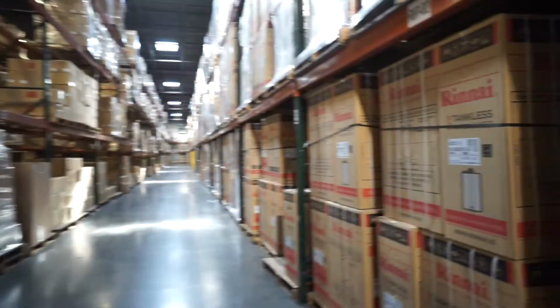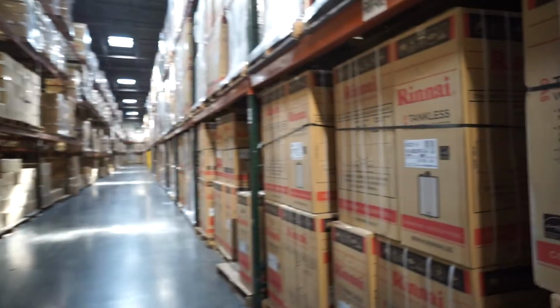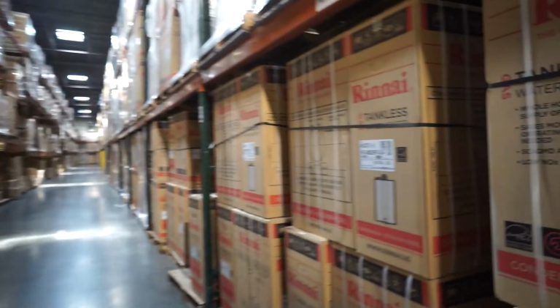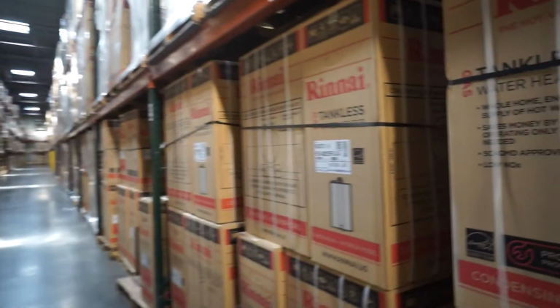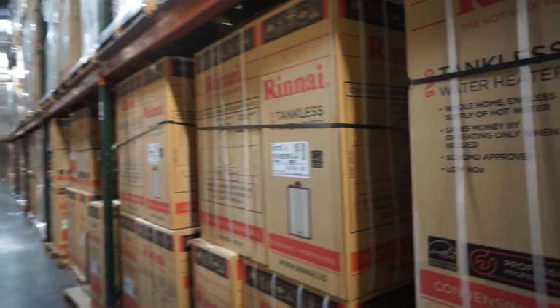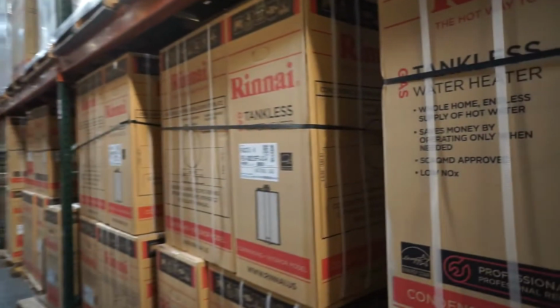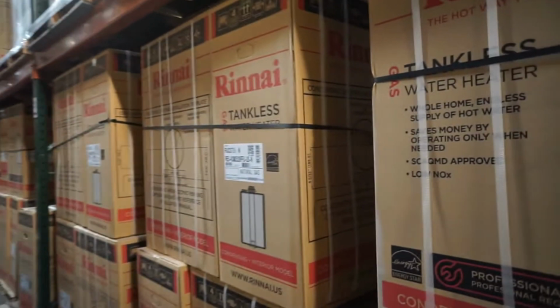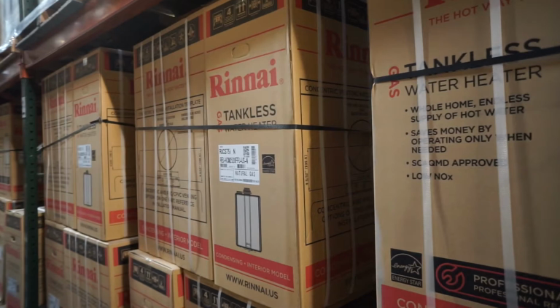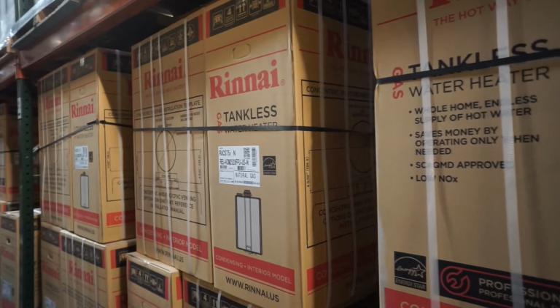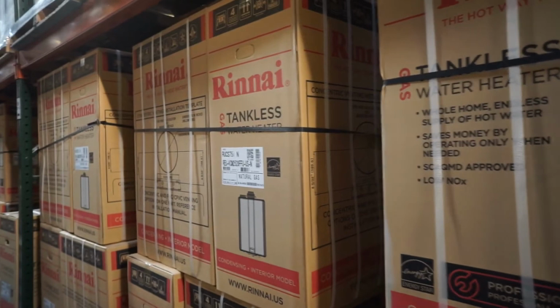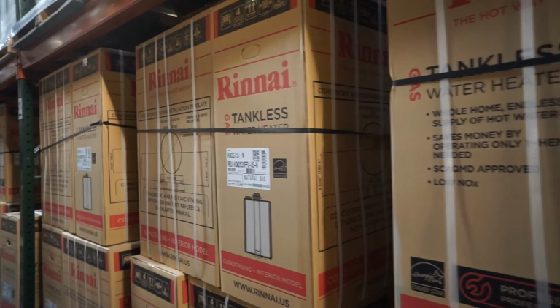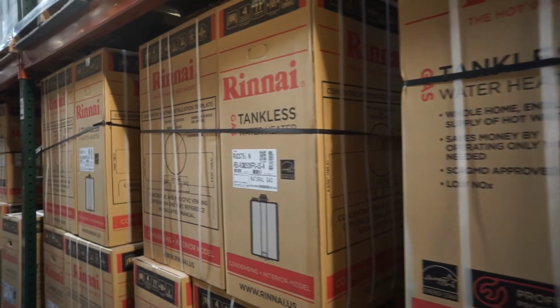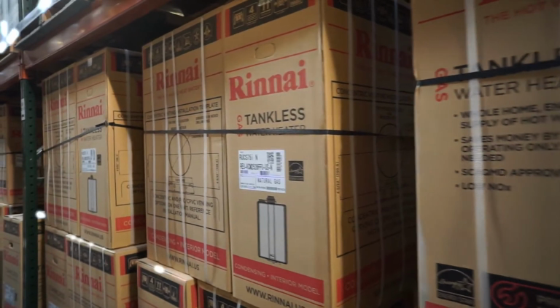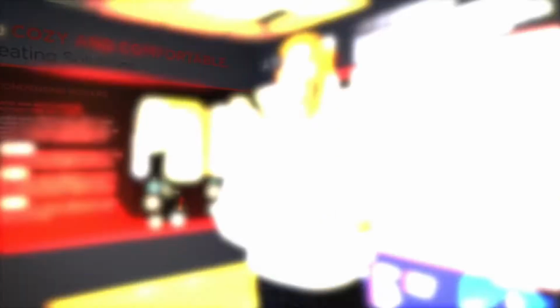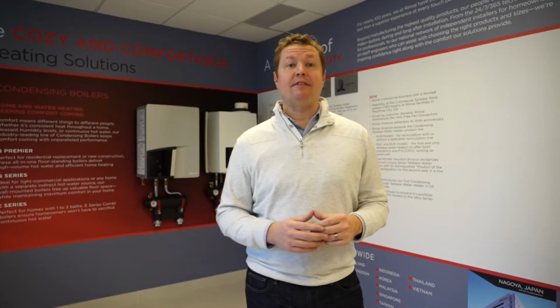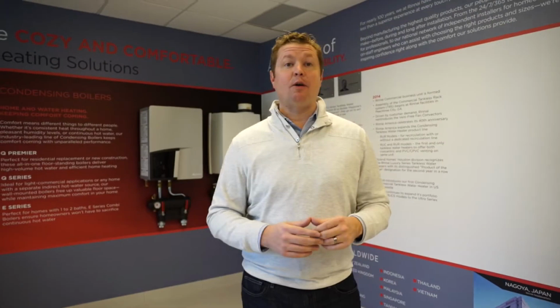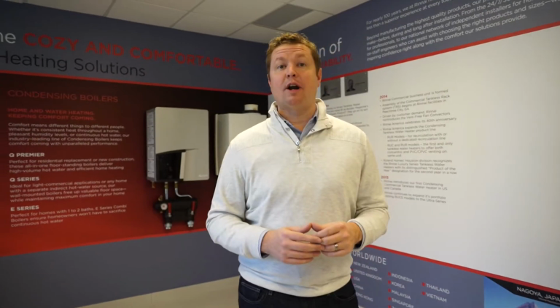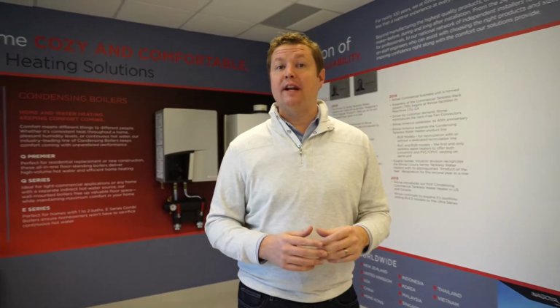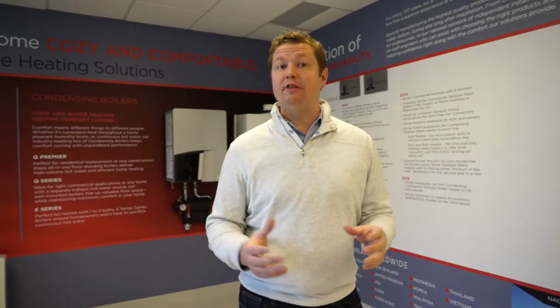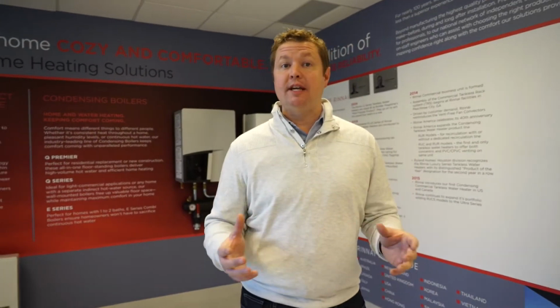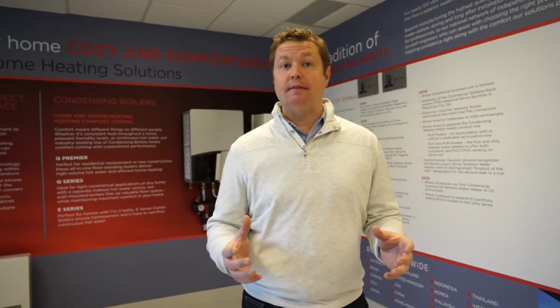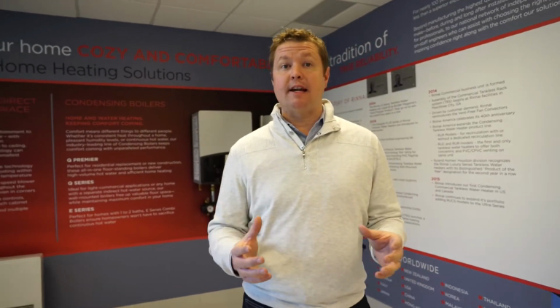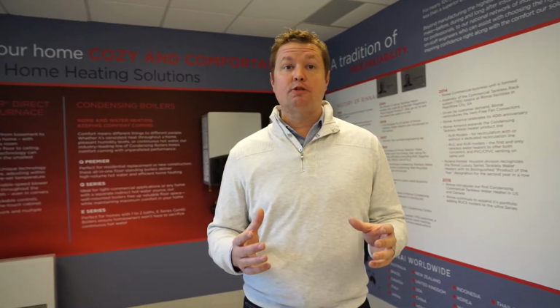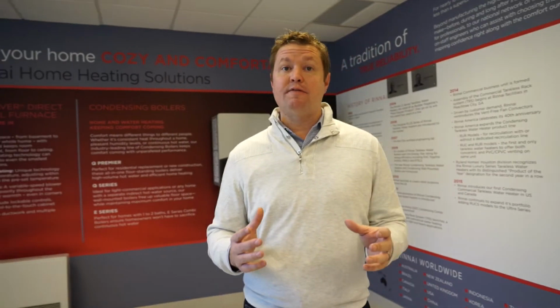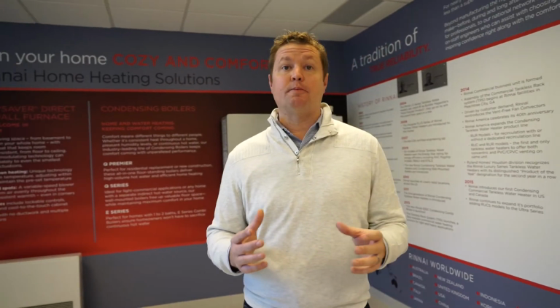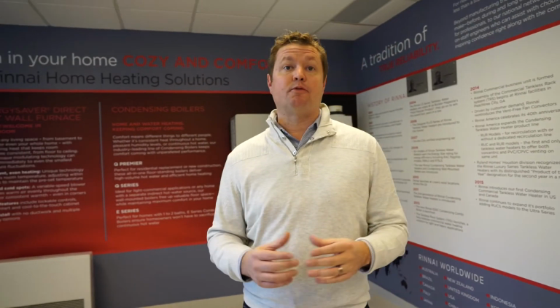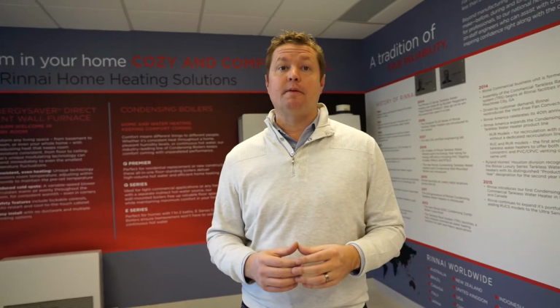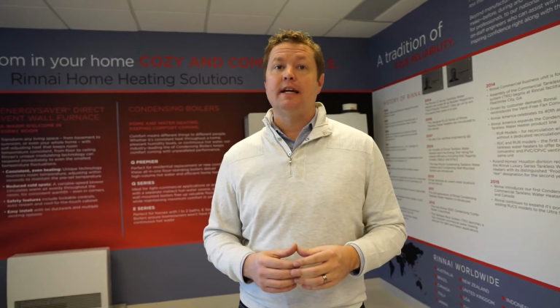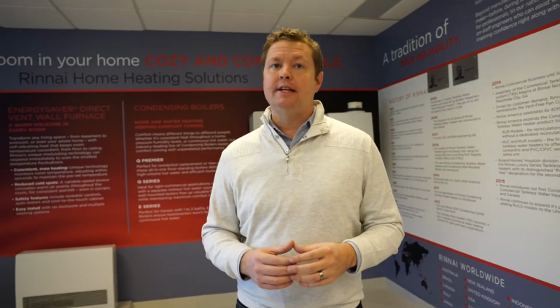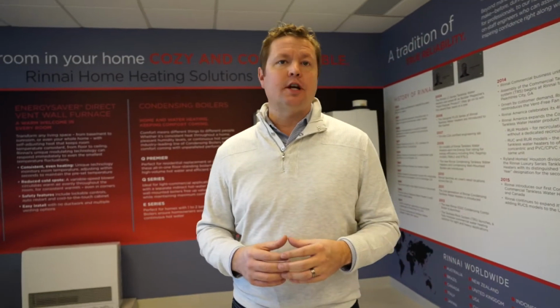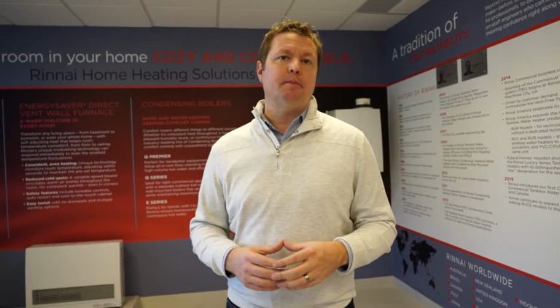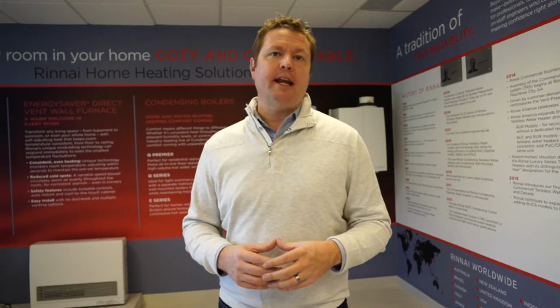This is the Building Science of Rinnai, delivering an endless supply of hot water whenever you need it, and ultra-efficient performance is just the beginning.